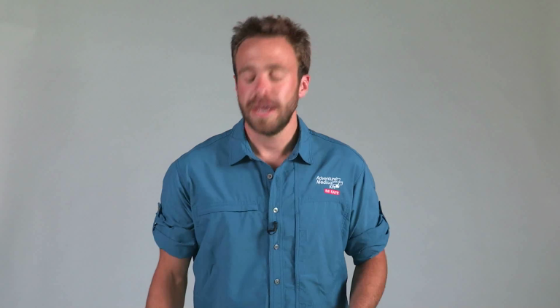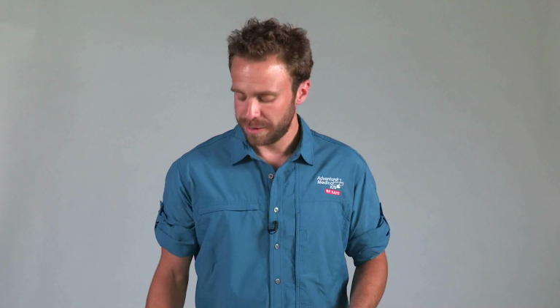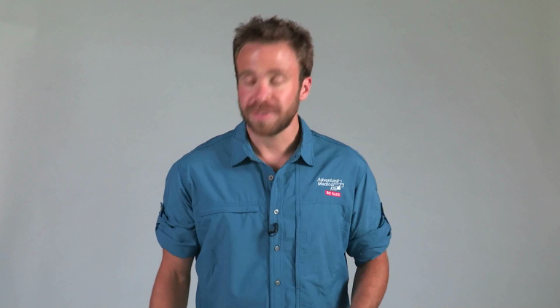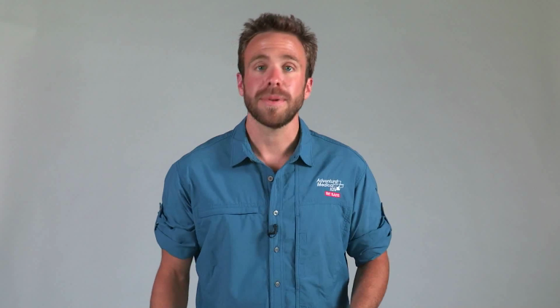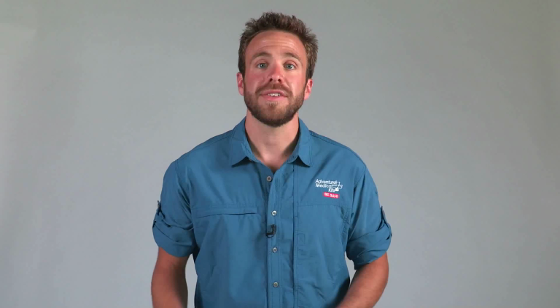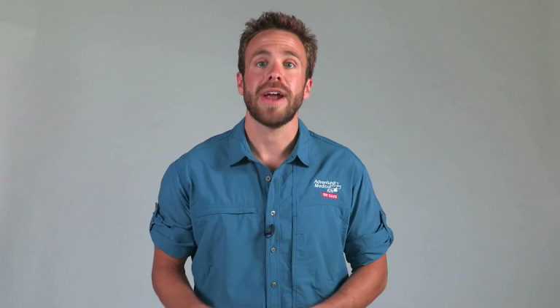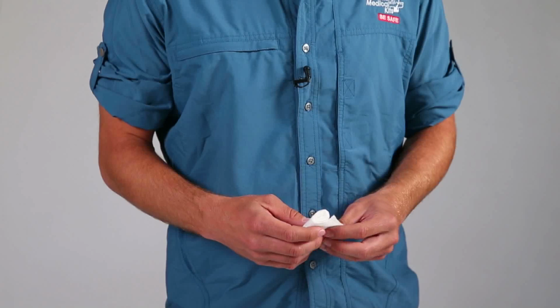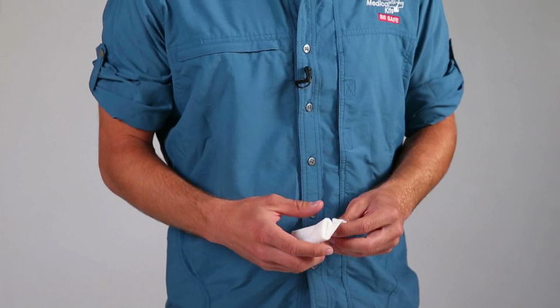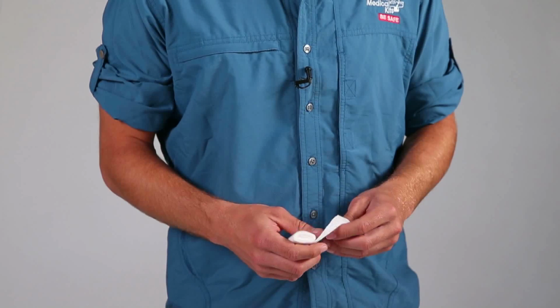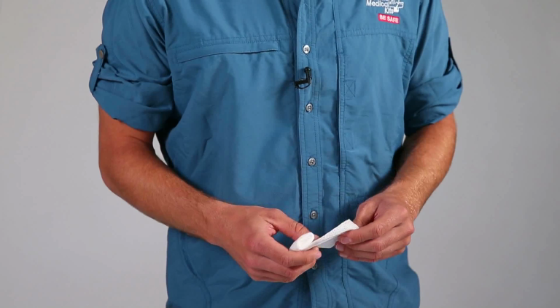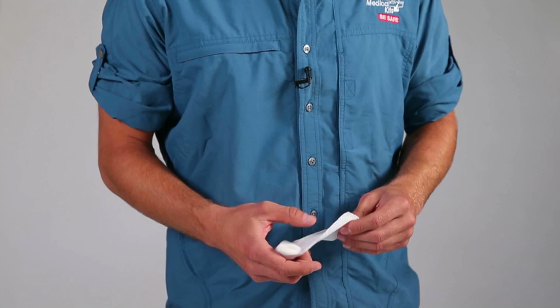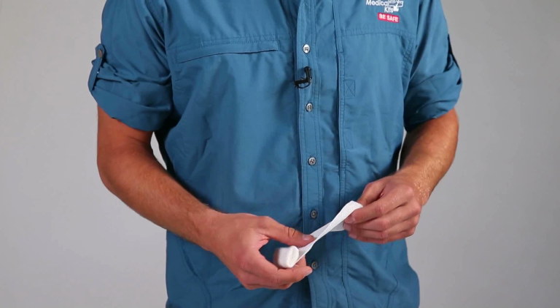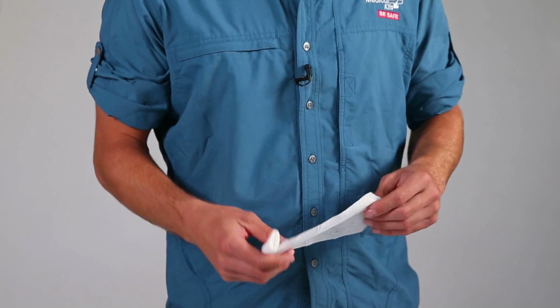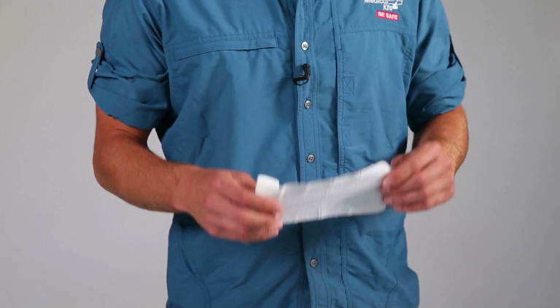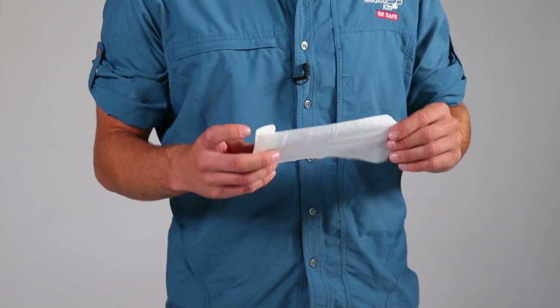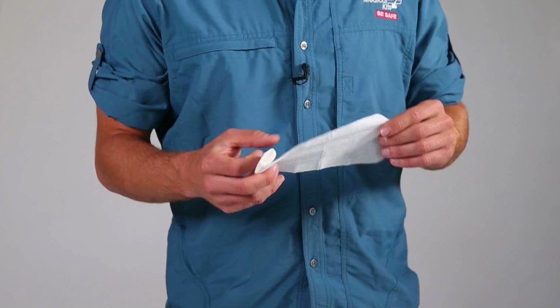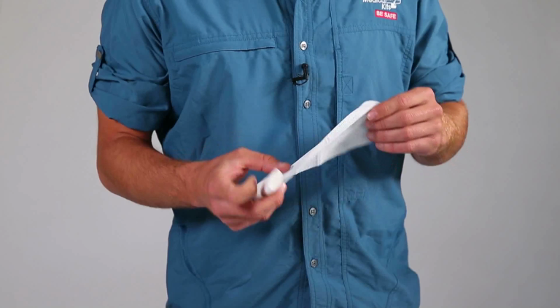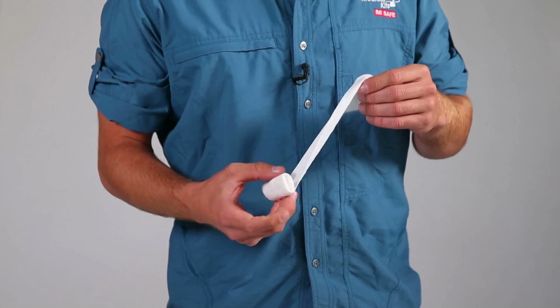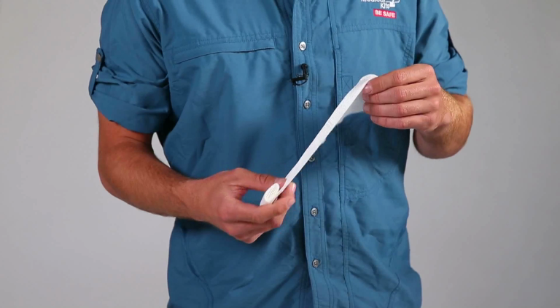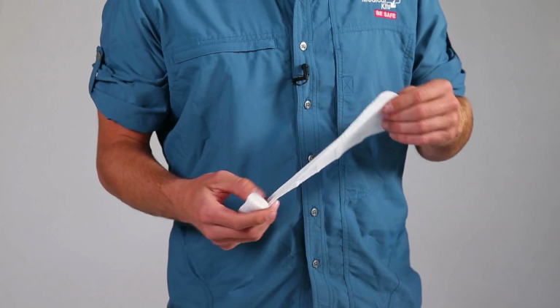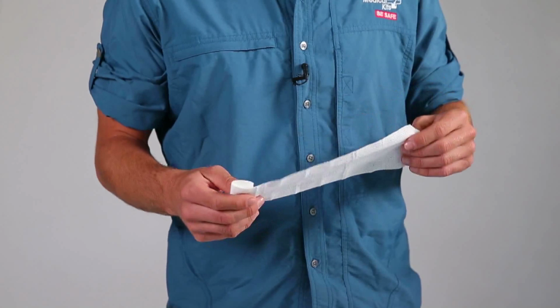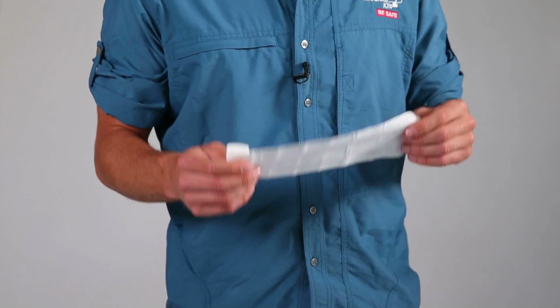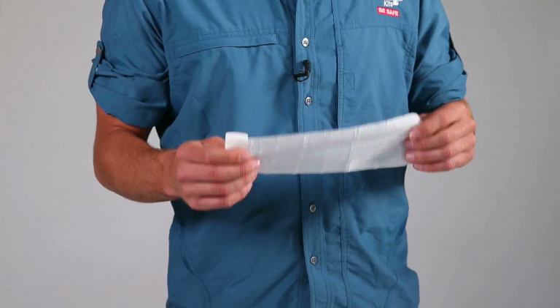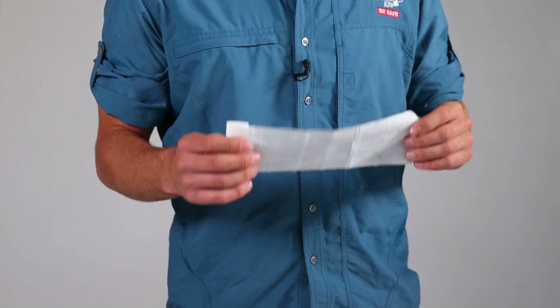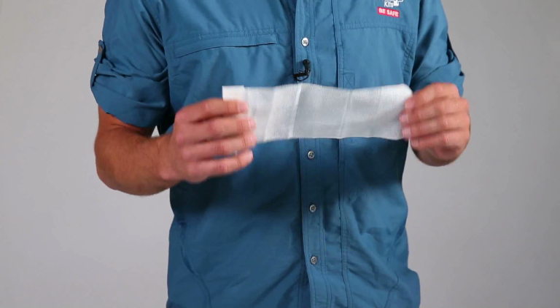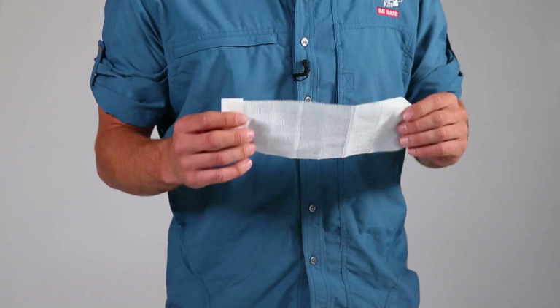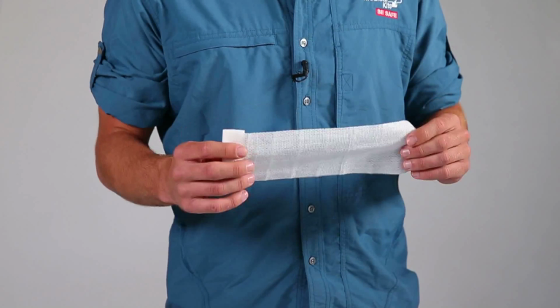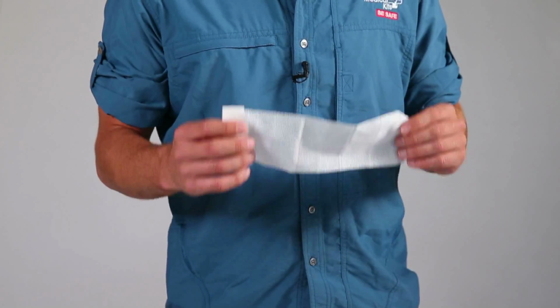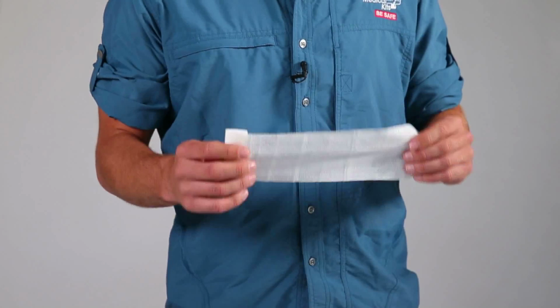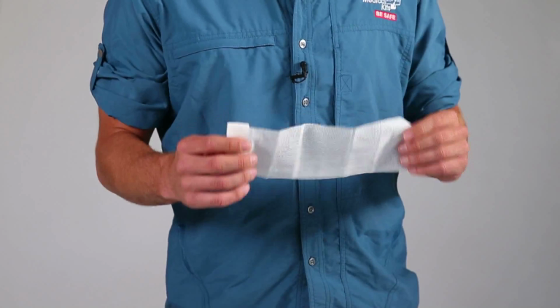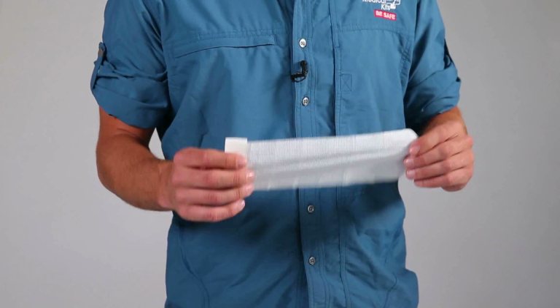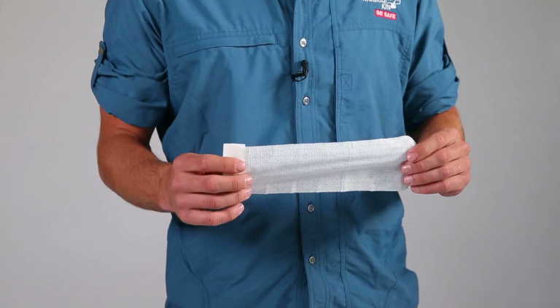It's as simple as tearing open the packaging, placing the gauze on the source of the bleeding, then applying direct pressure until the bleeding stops.